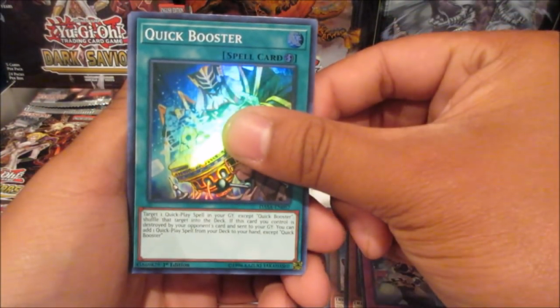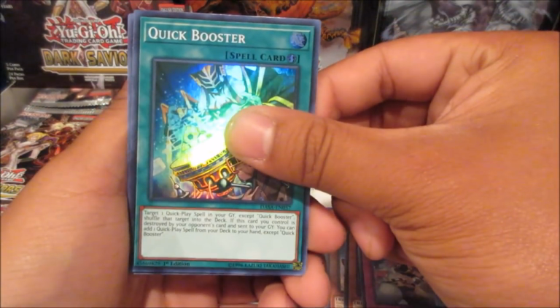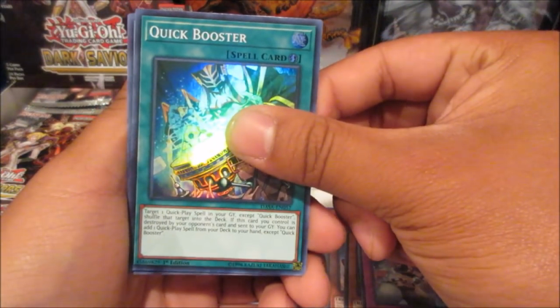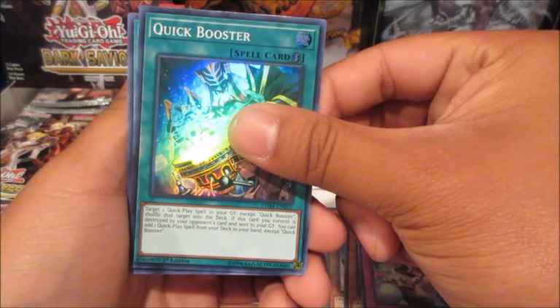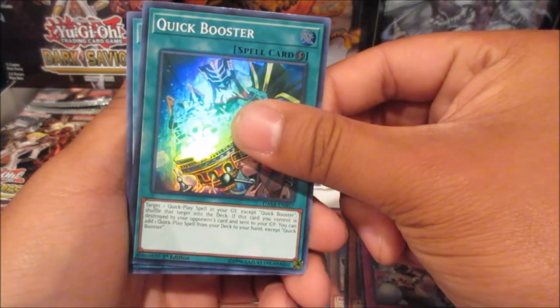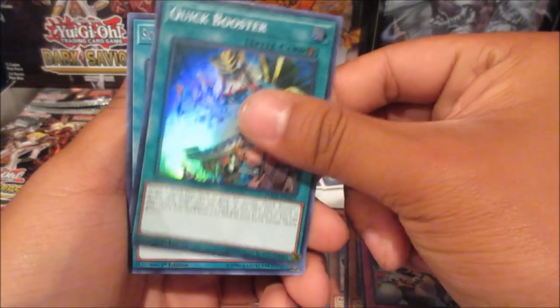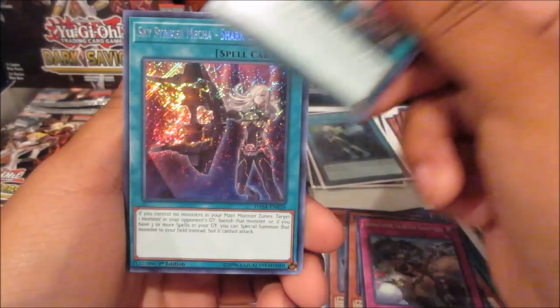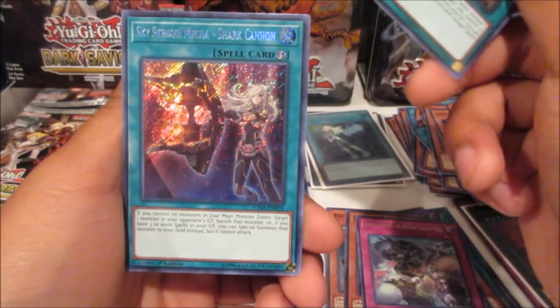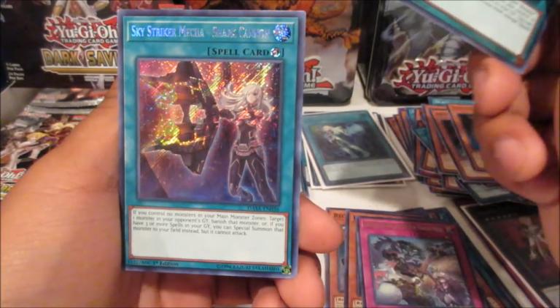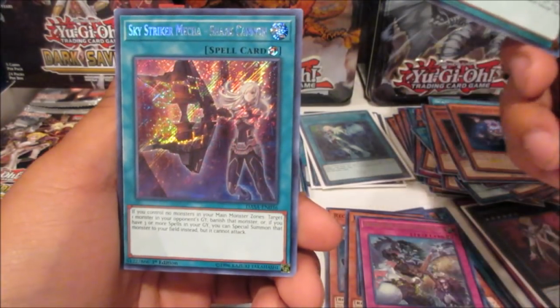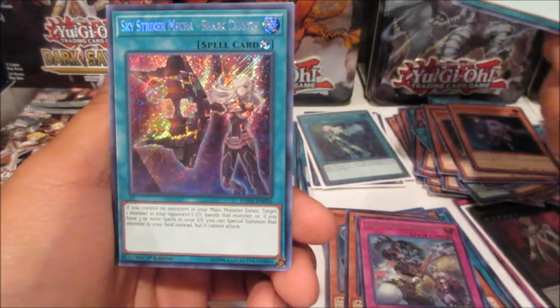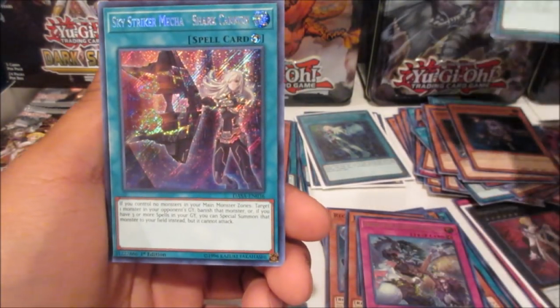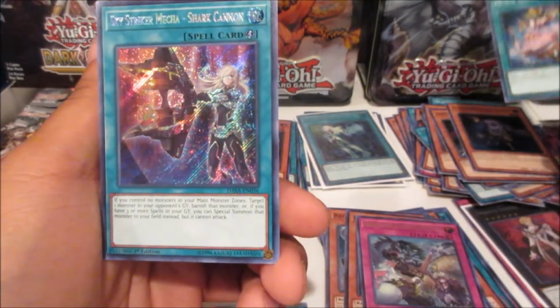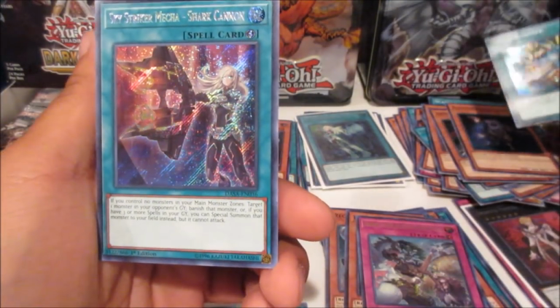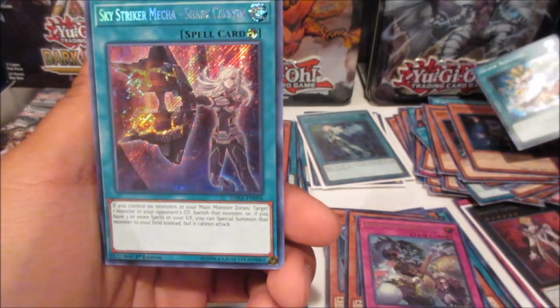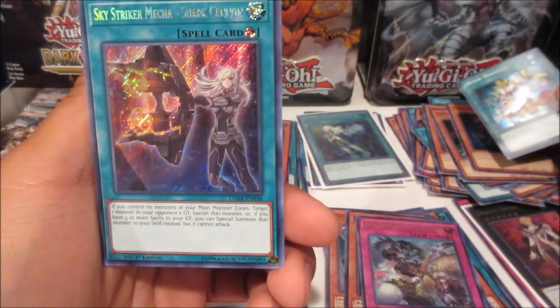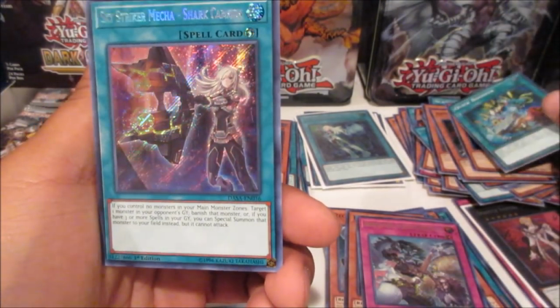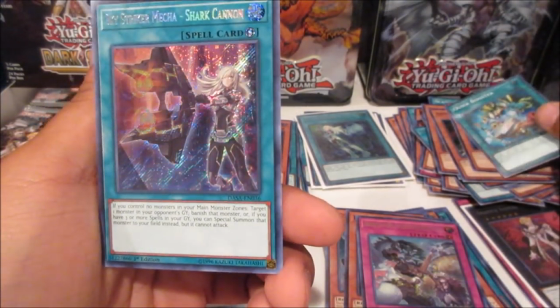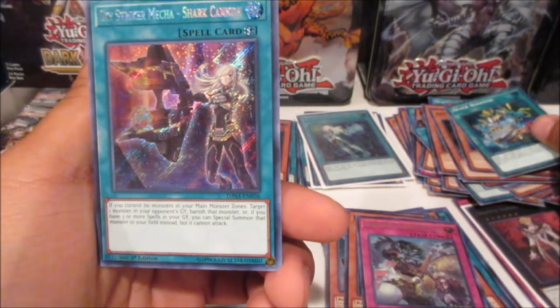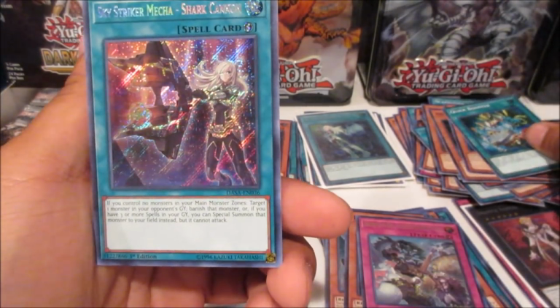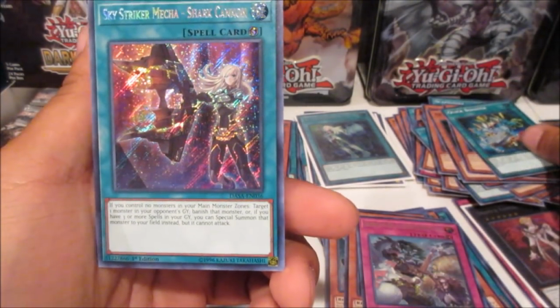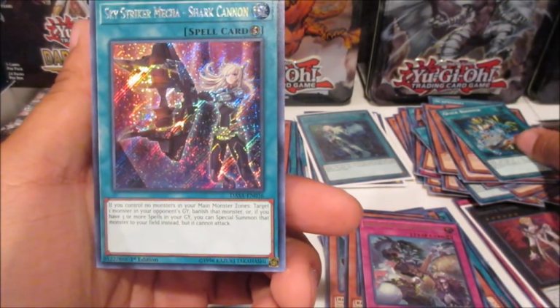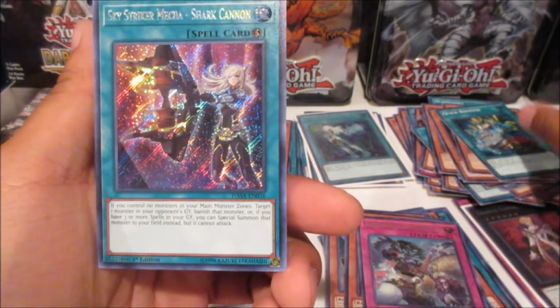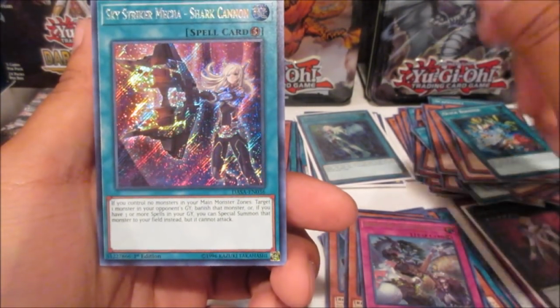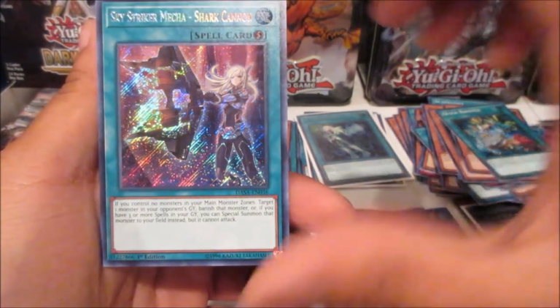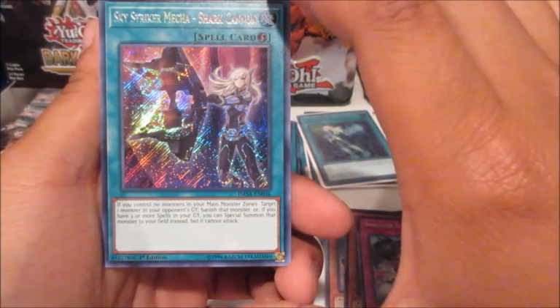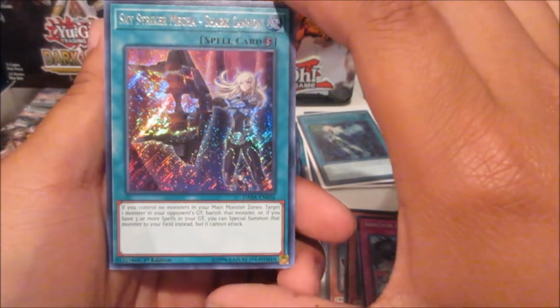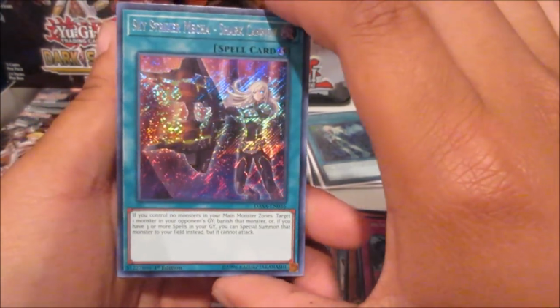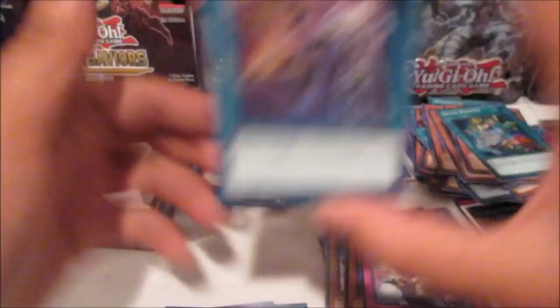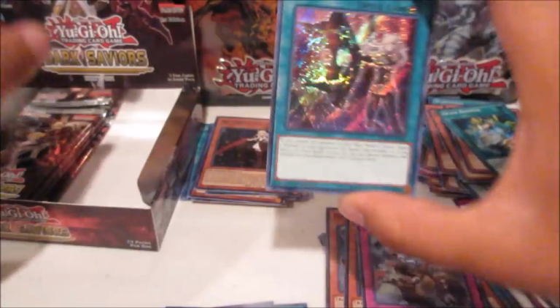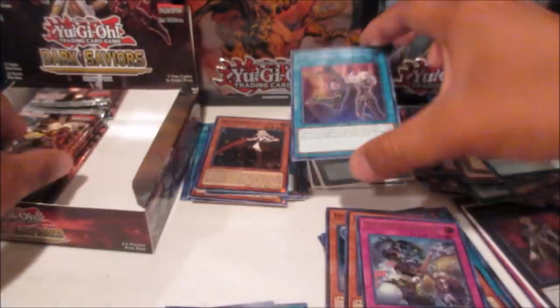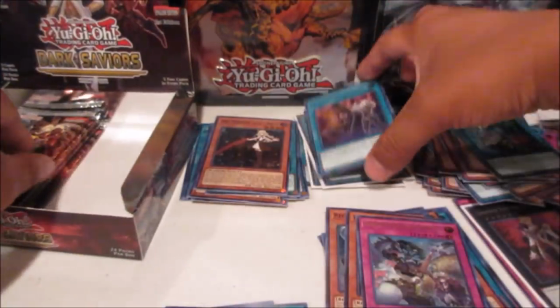We got Dark Greffer, Armageddon Knight in one pack — wow. Plague Spreader Zombie, Quick Booster, and a spell card: Shark Cannon again — nice.